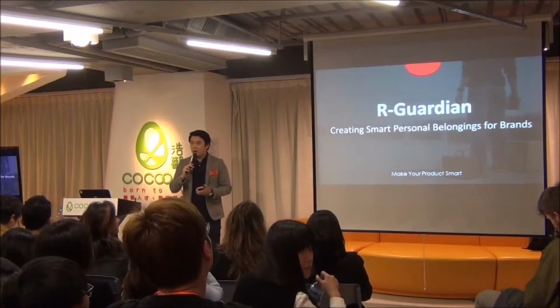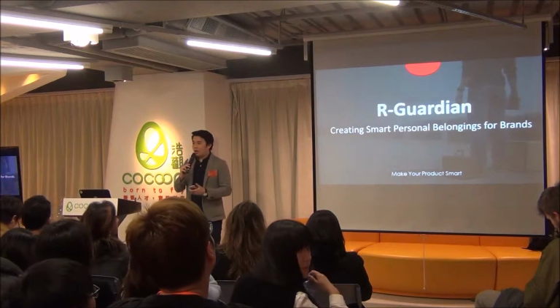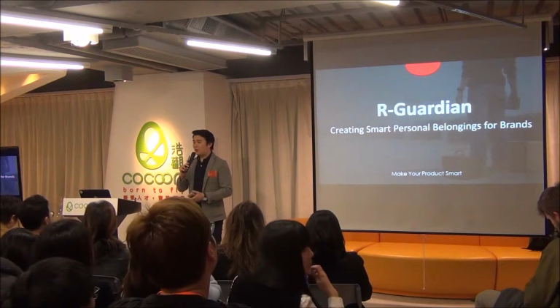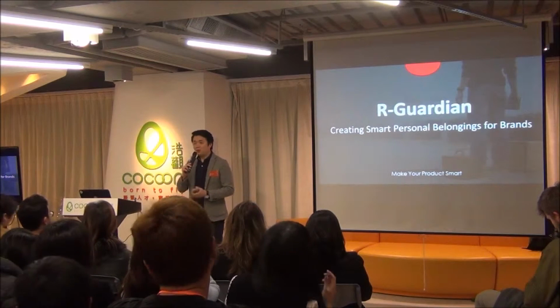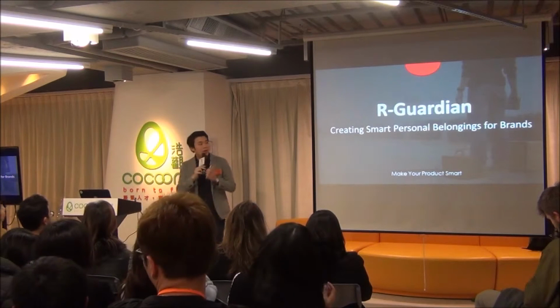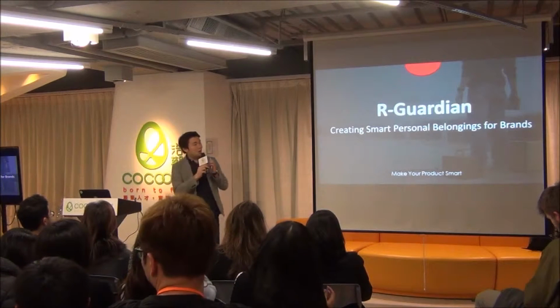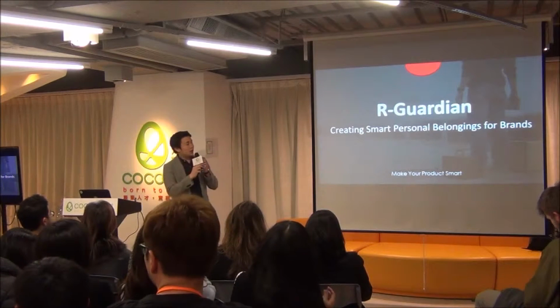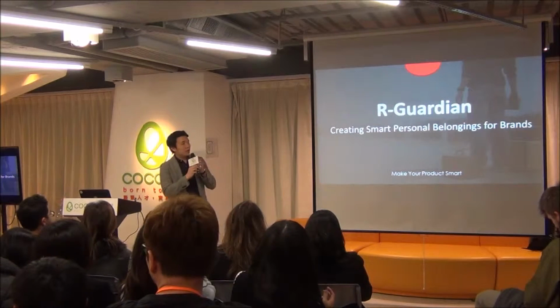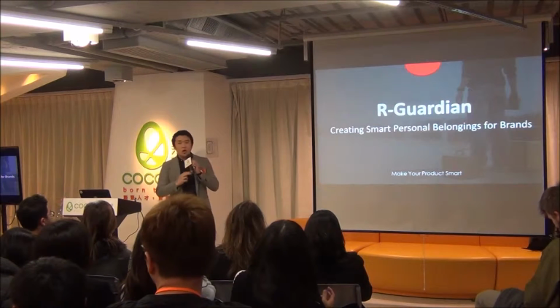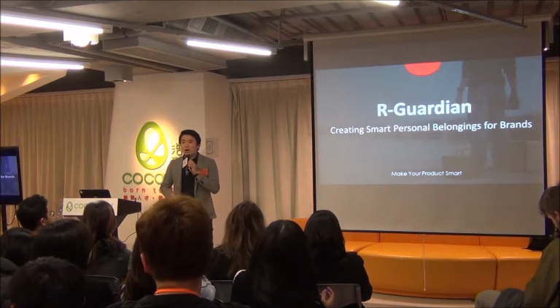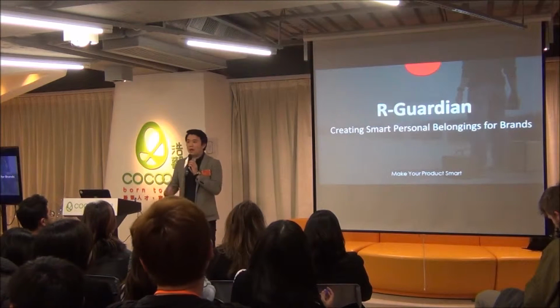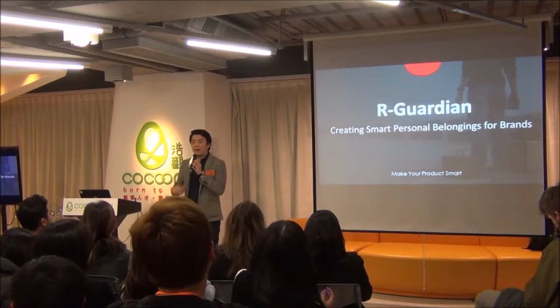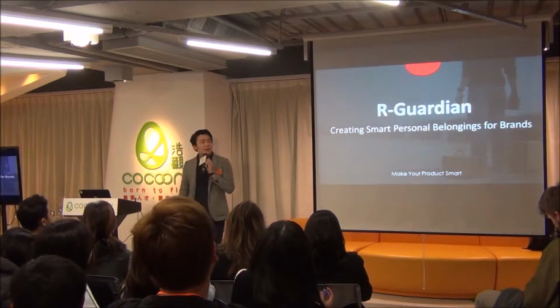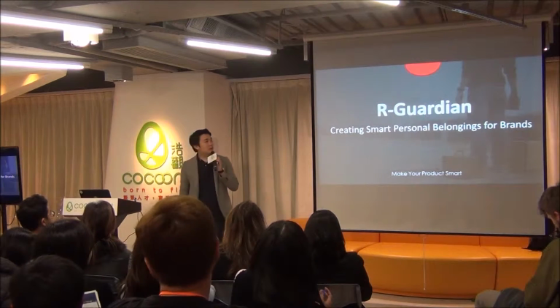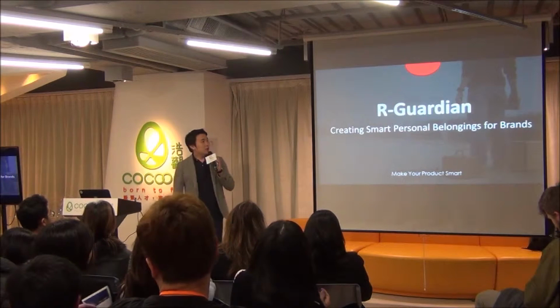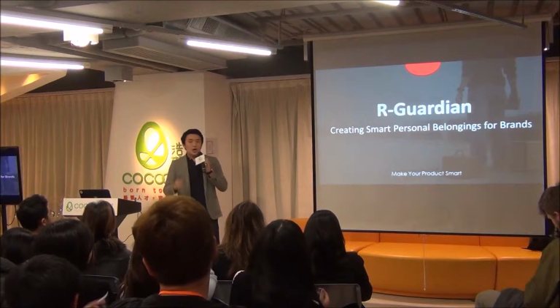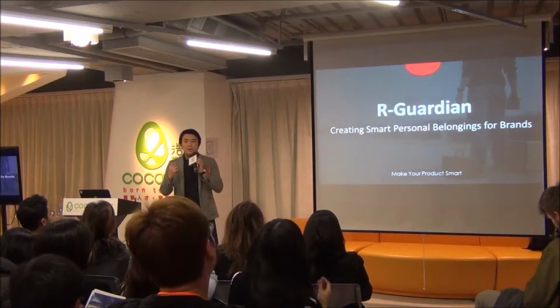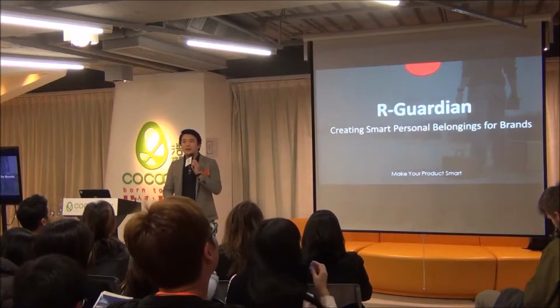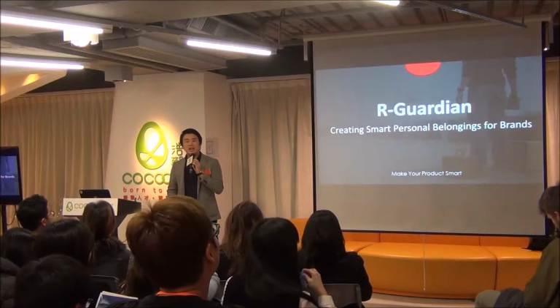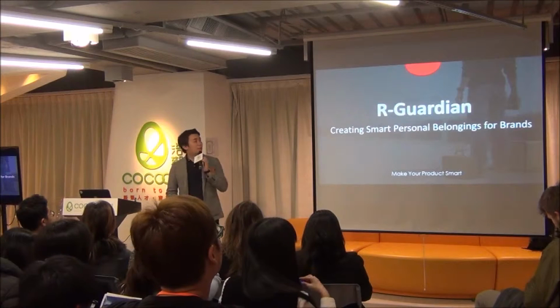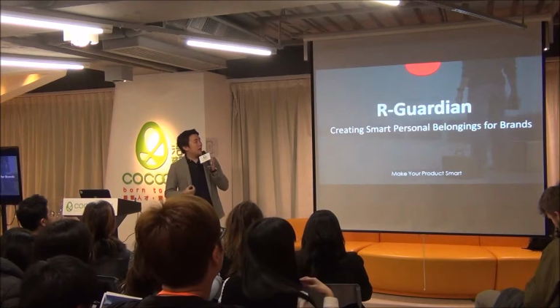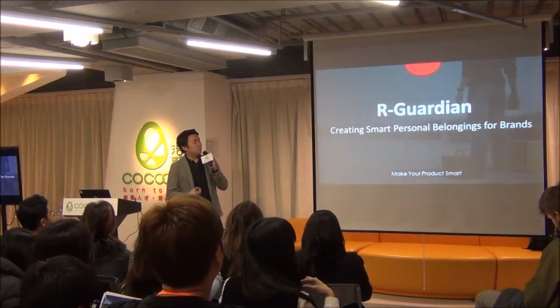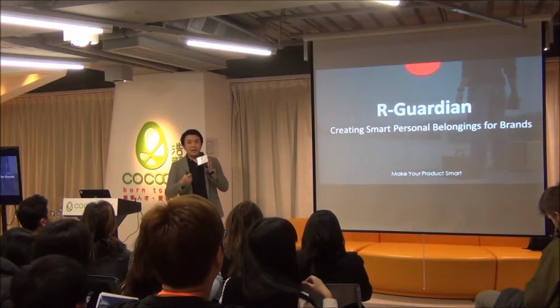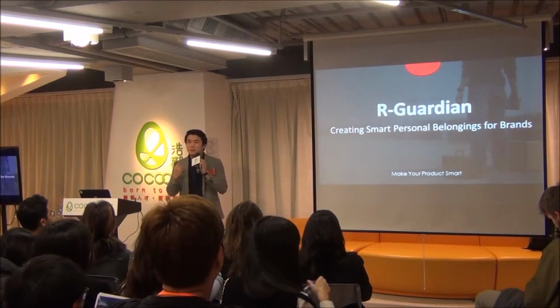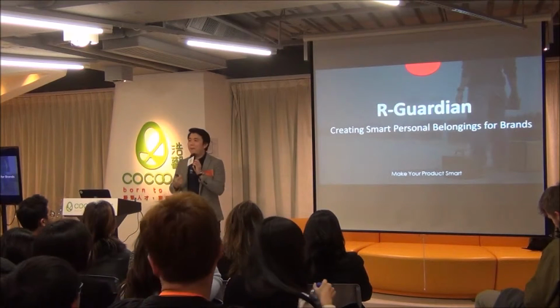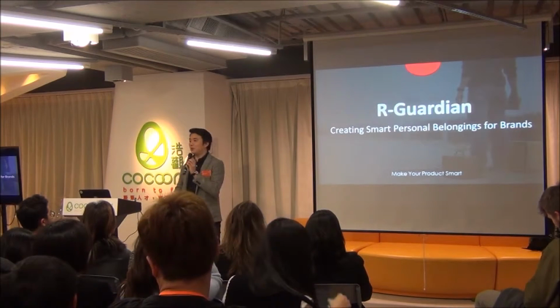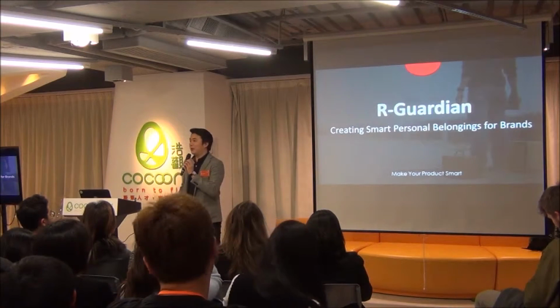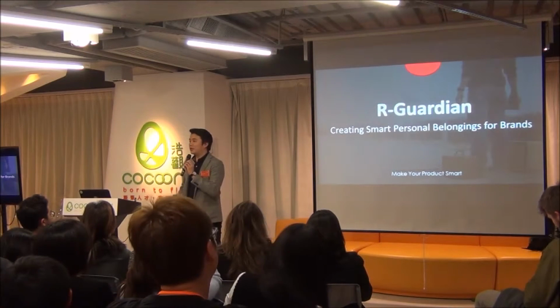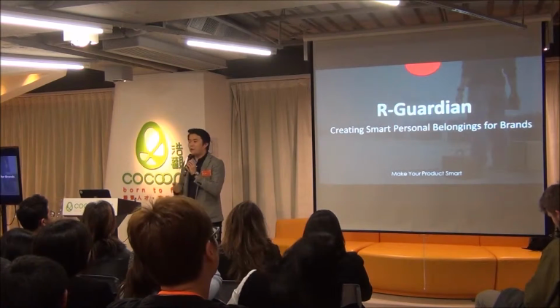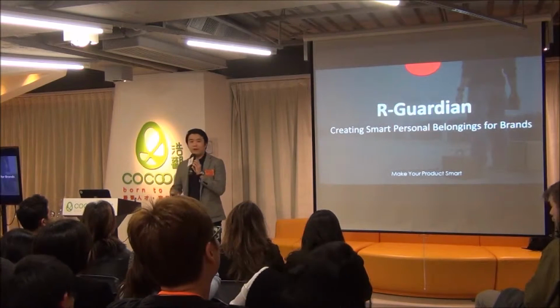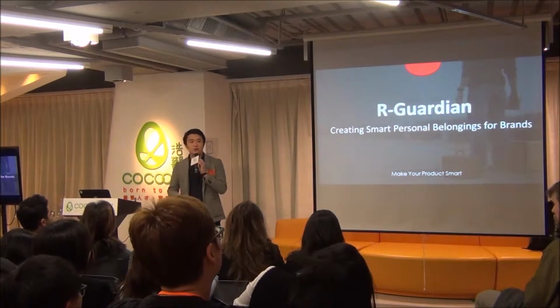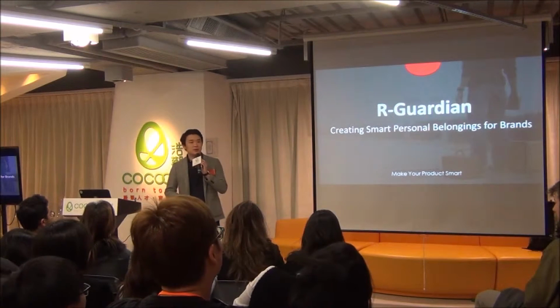Hello everyone, we are Our Guardian, and I'm Eric Lau. My startup aims to make smart personal belongings for fashion brands.